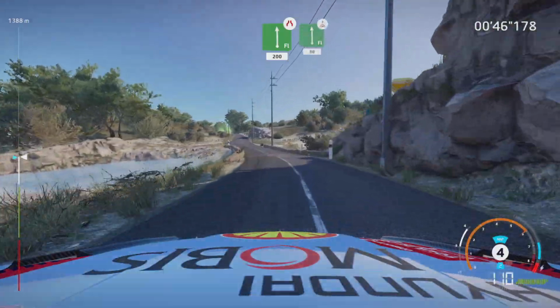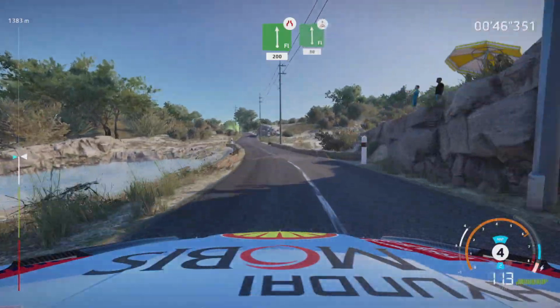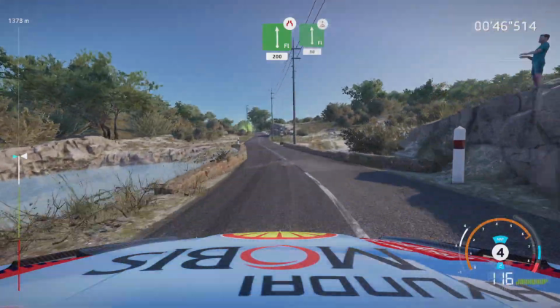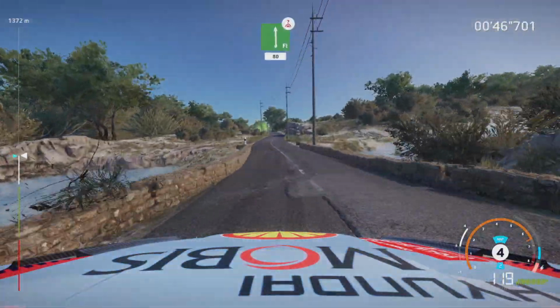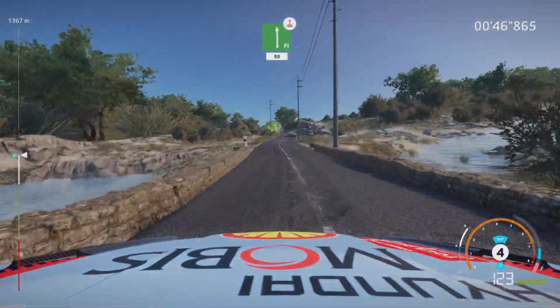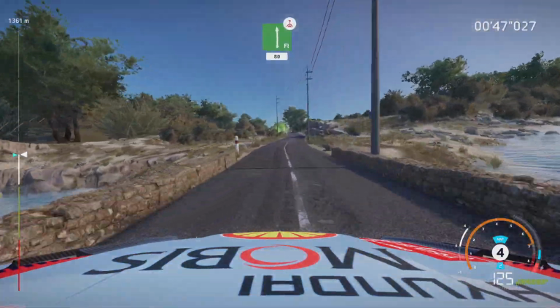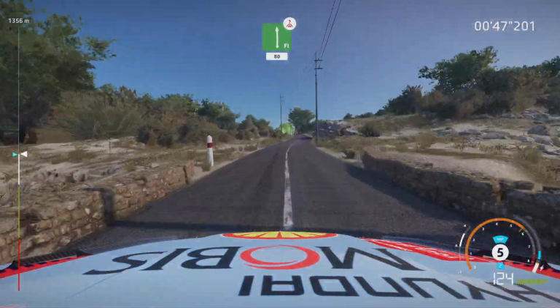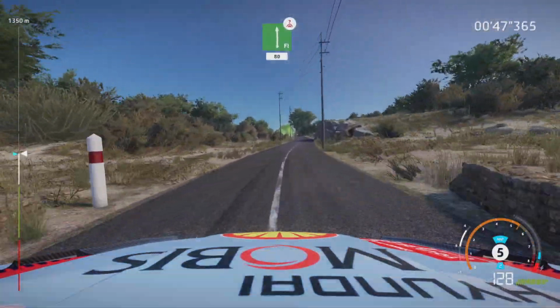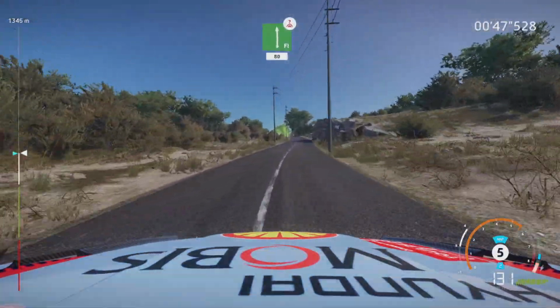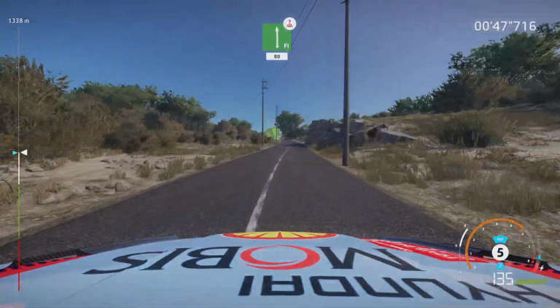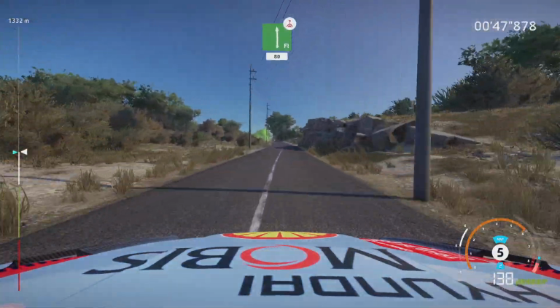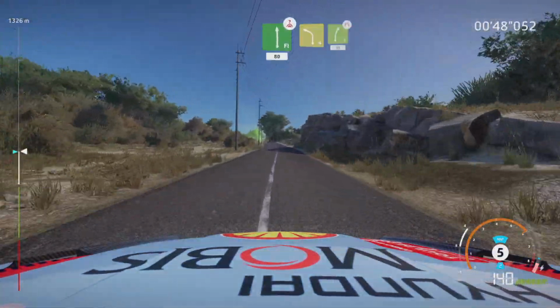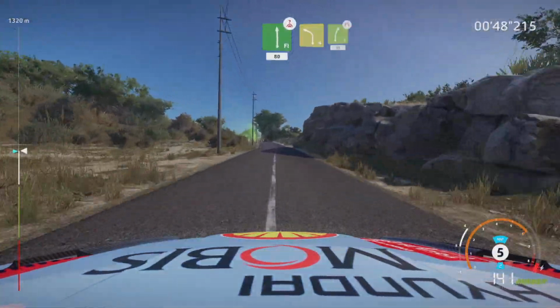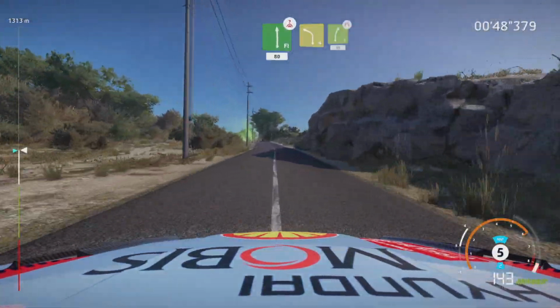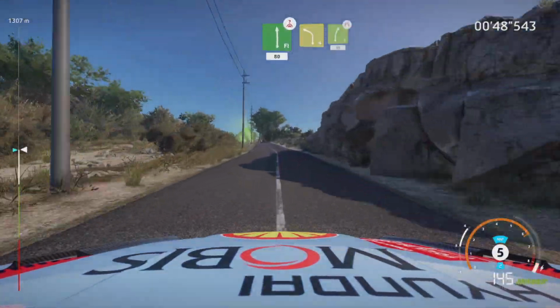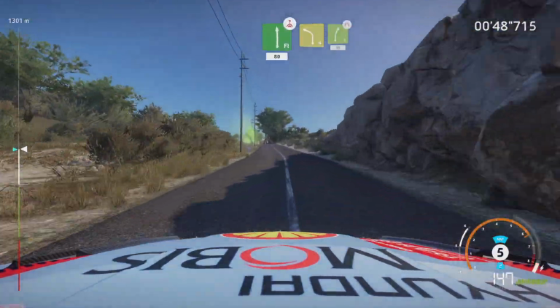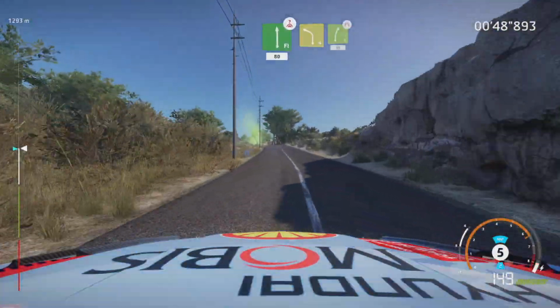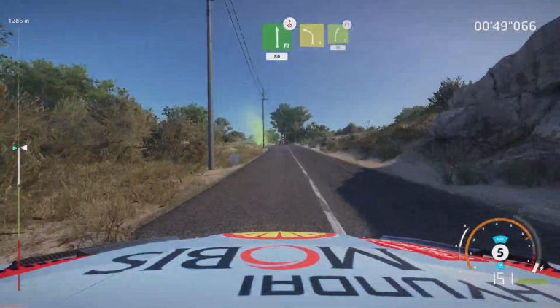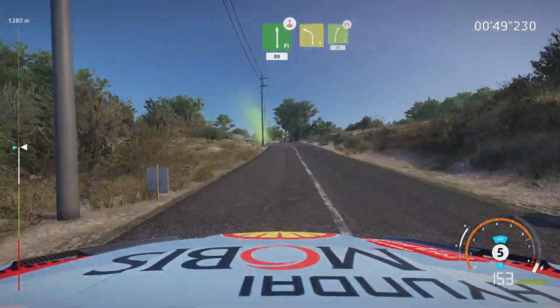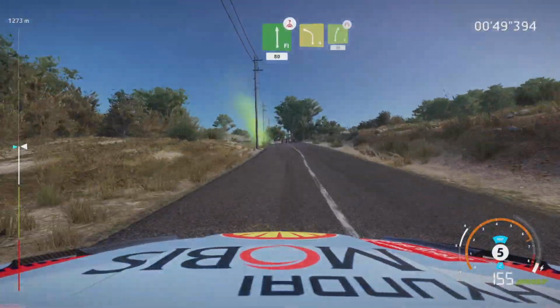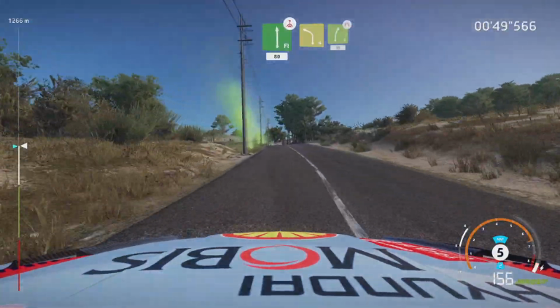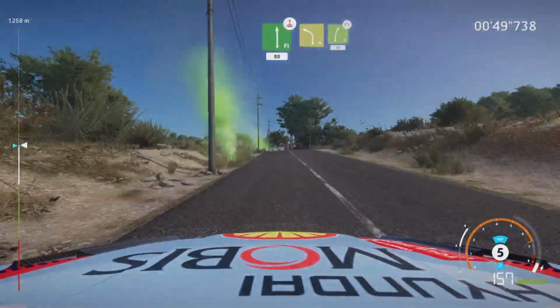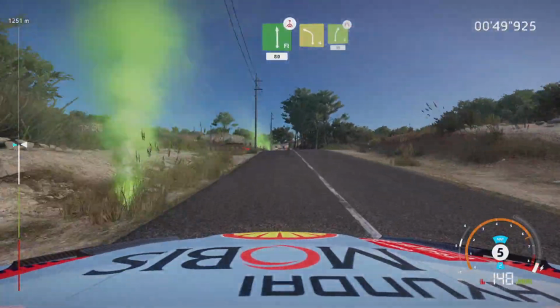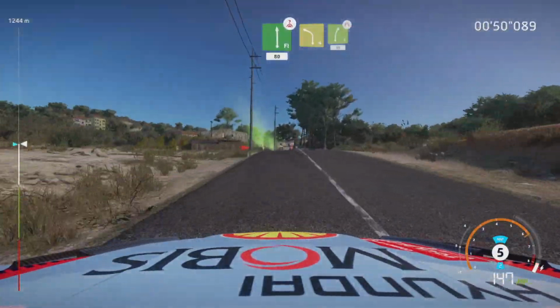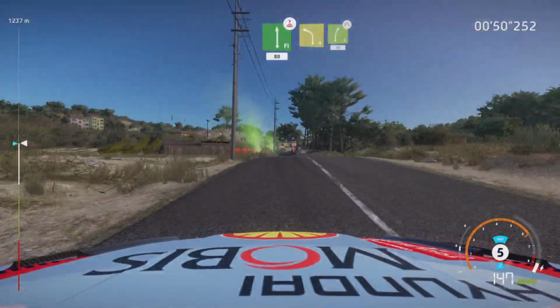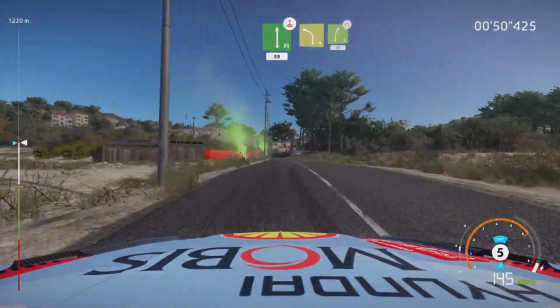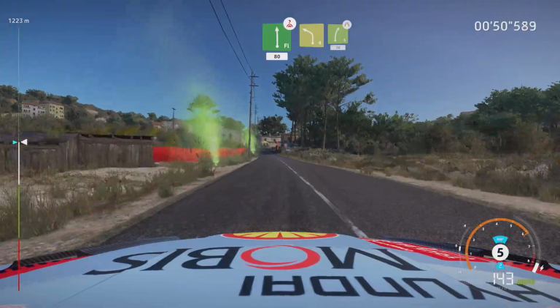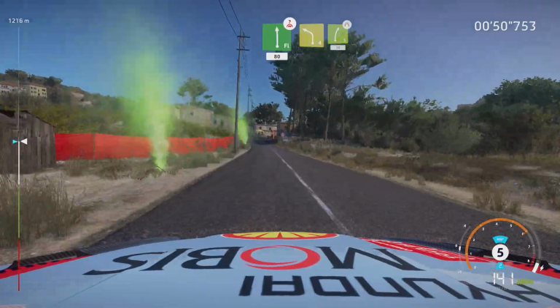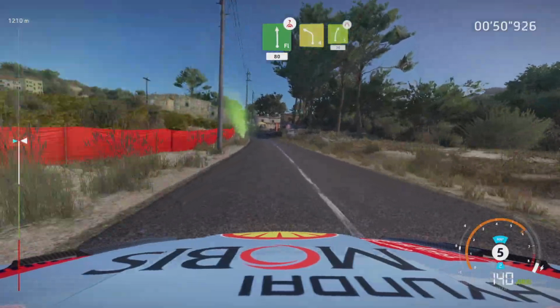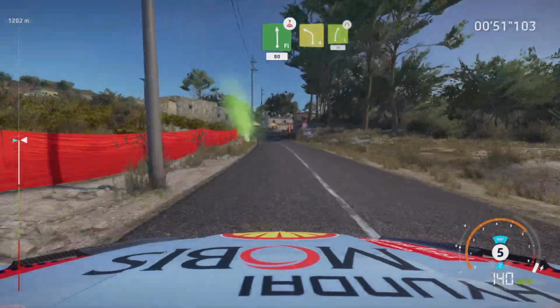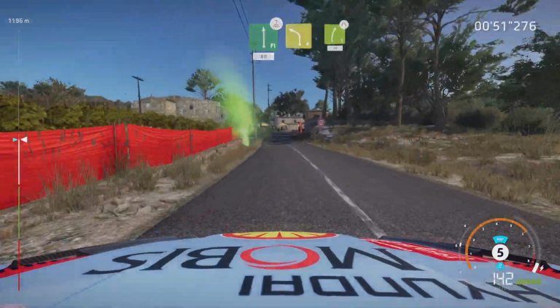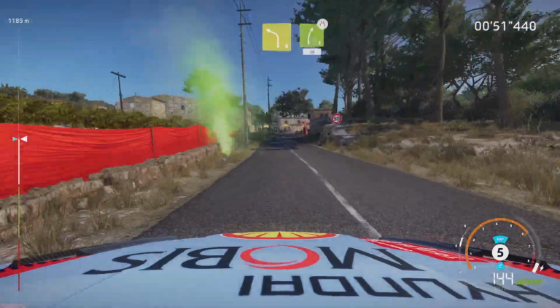Overcrest, flat left, brake 30, left 4, short, and right 5, narrows 30.